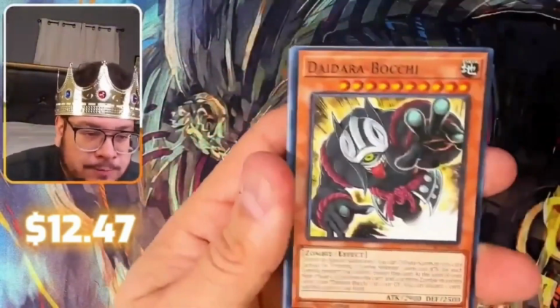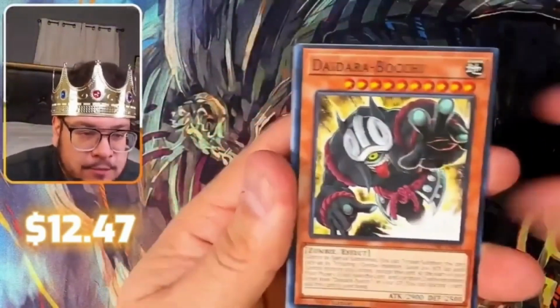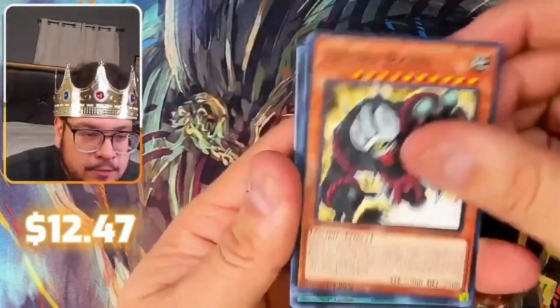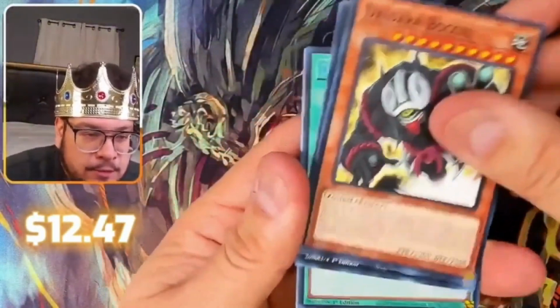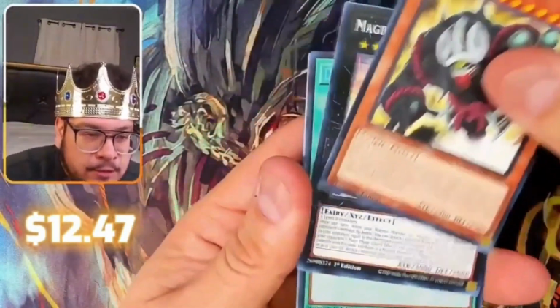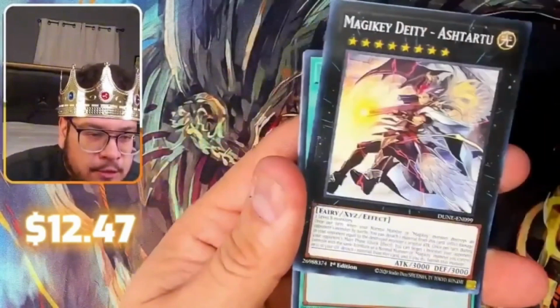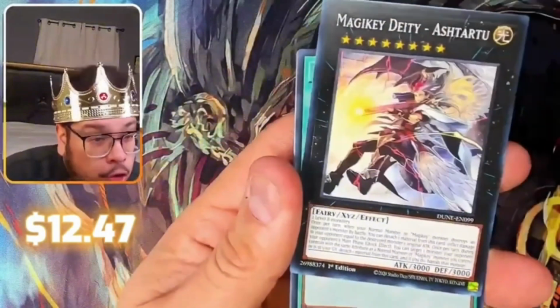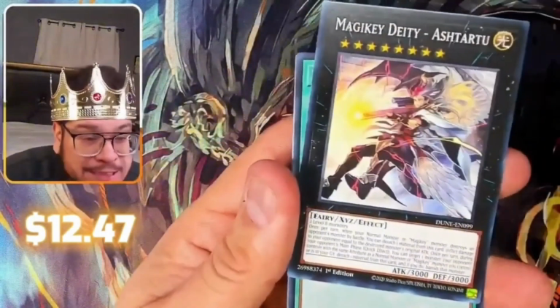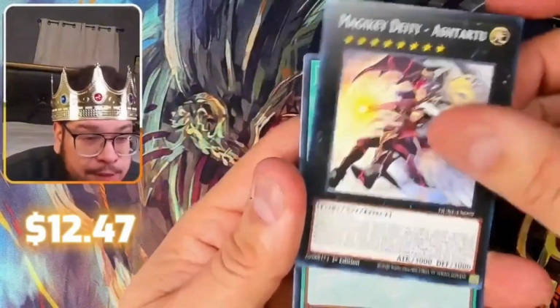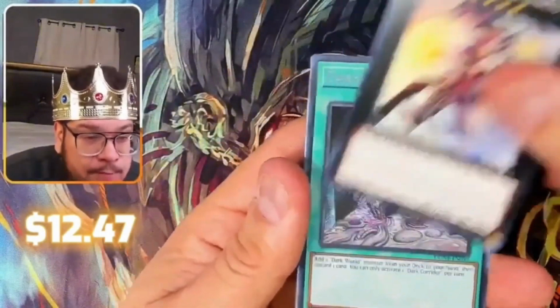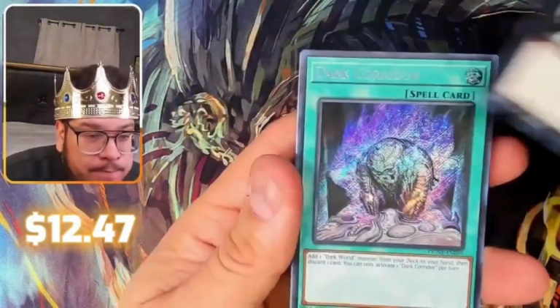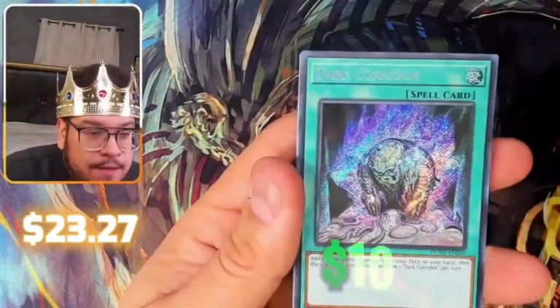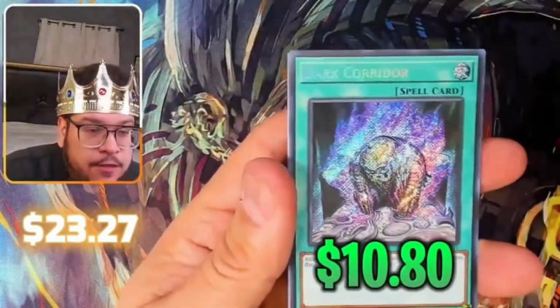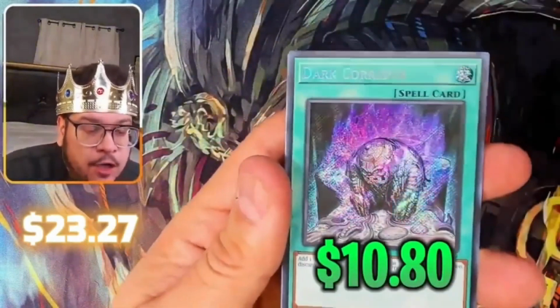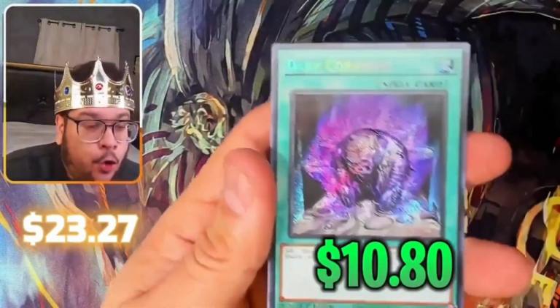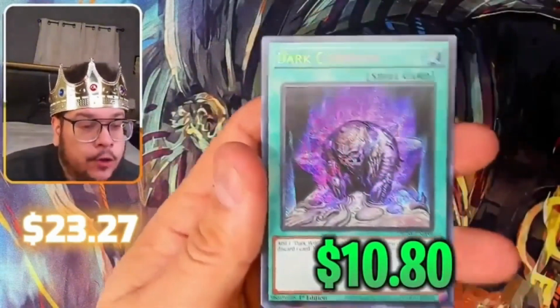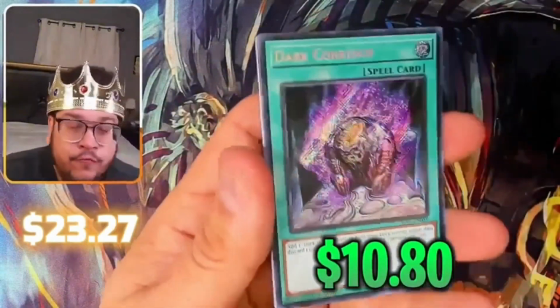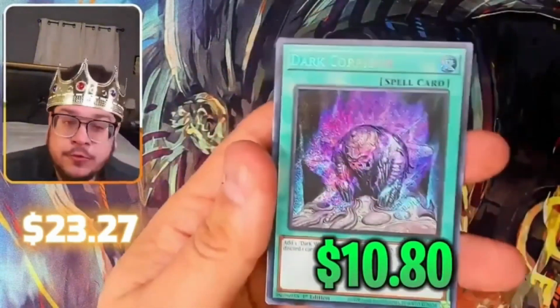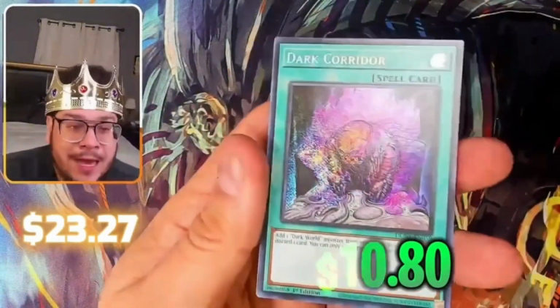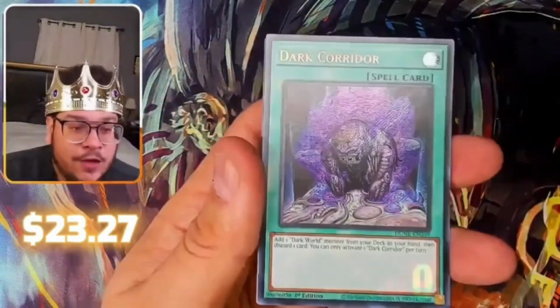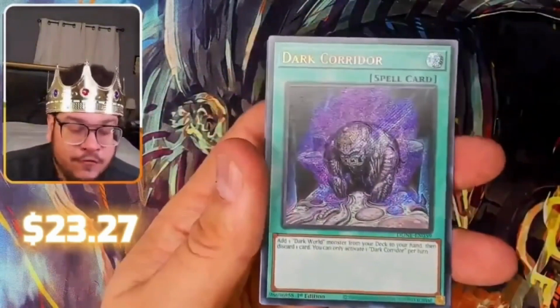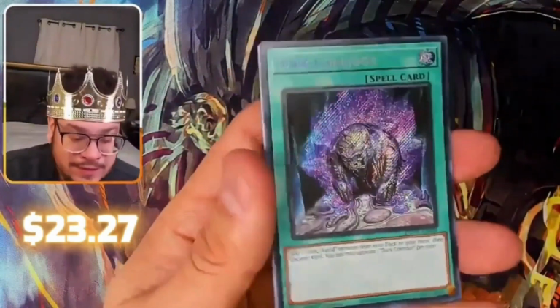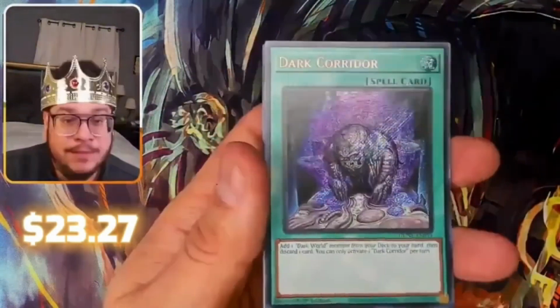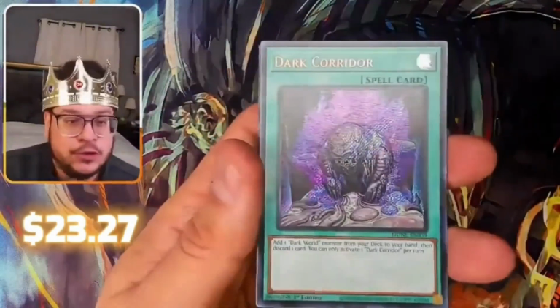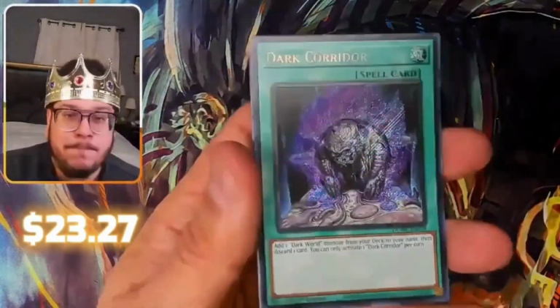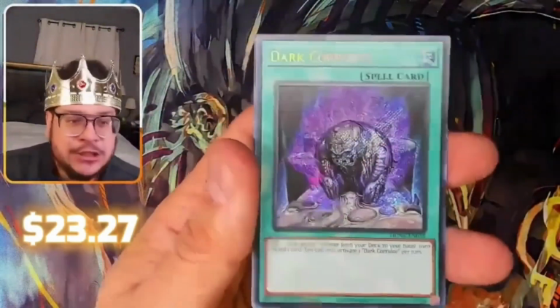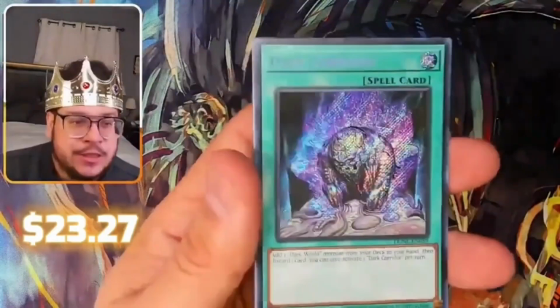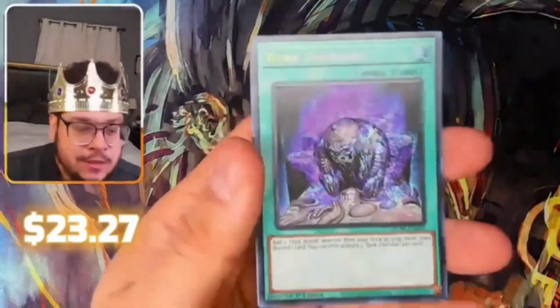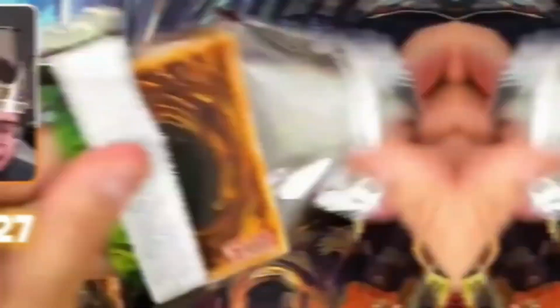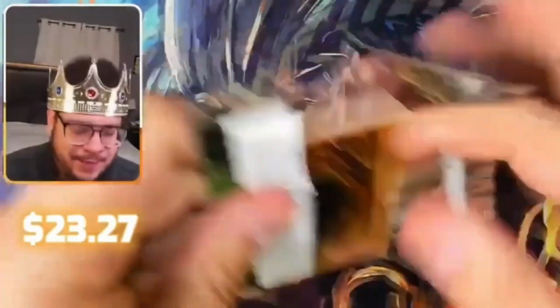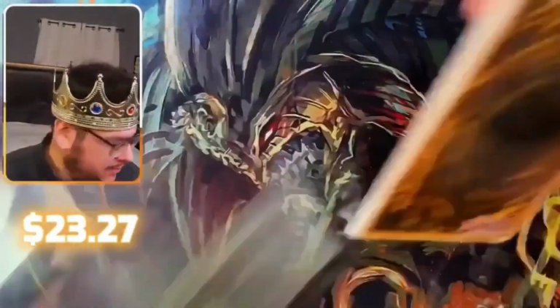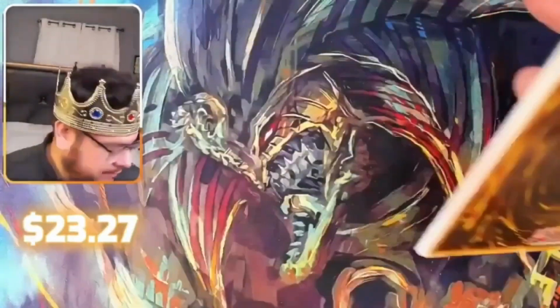We get the super rare in the middle, or secret Dark Corner. First pack of these blisters — magic! Clean that man, come on.